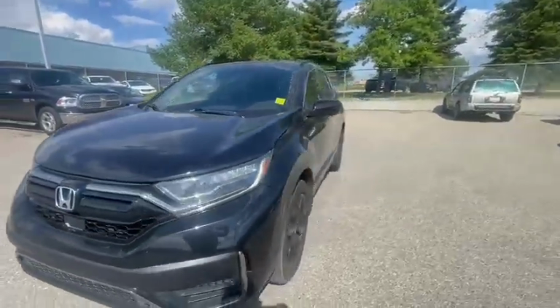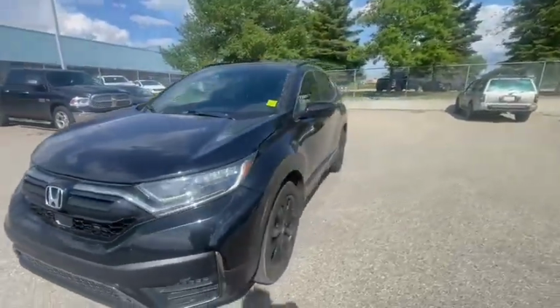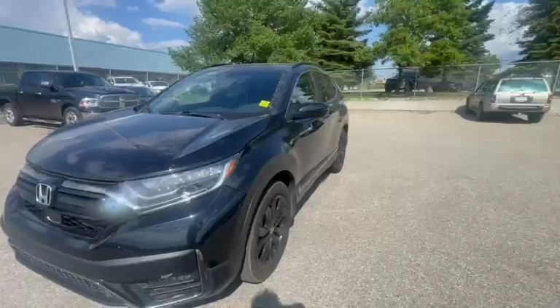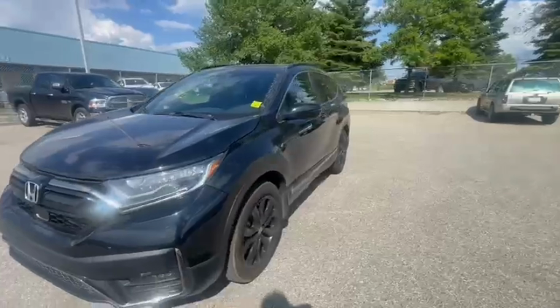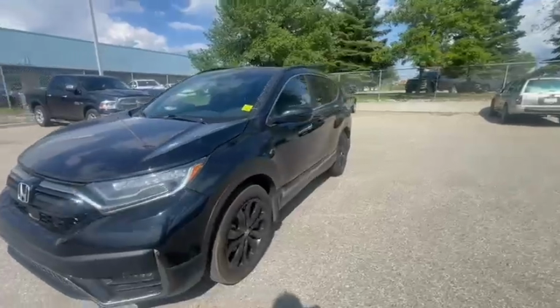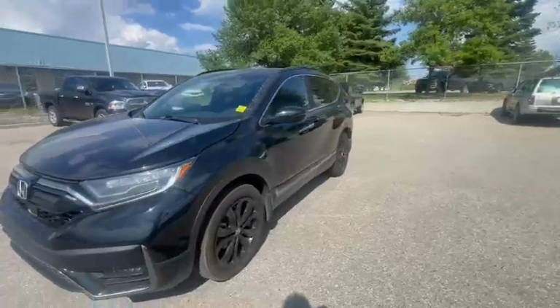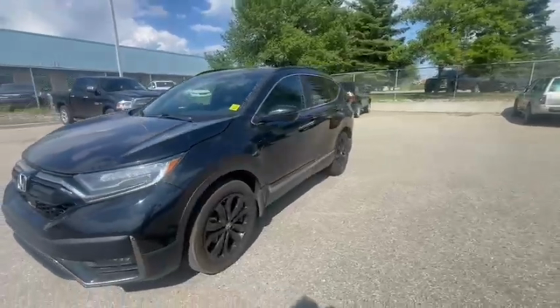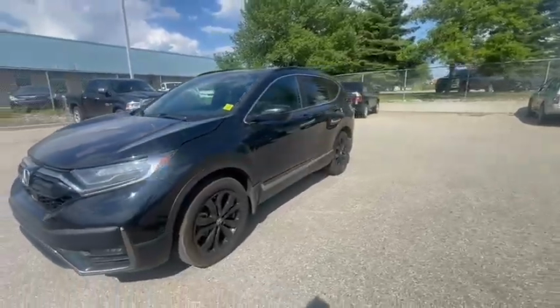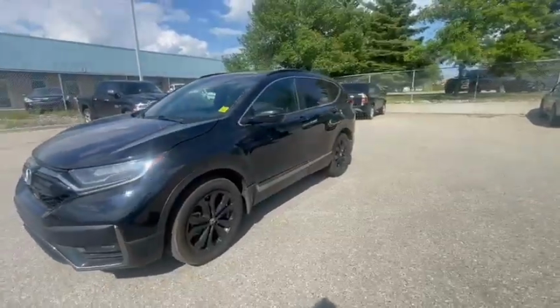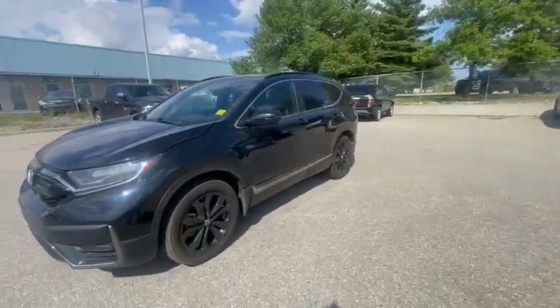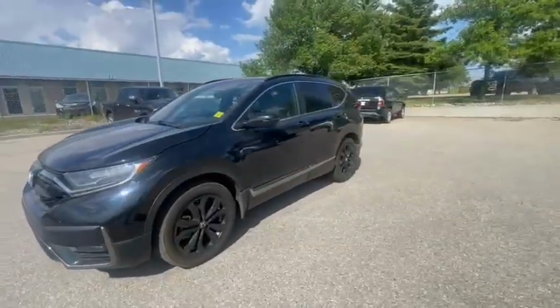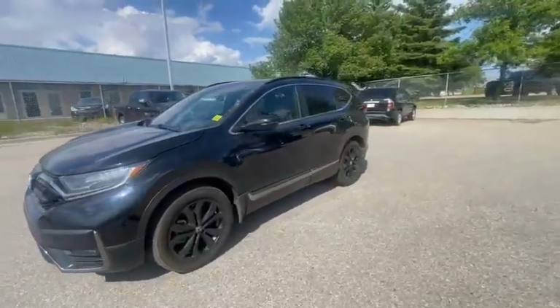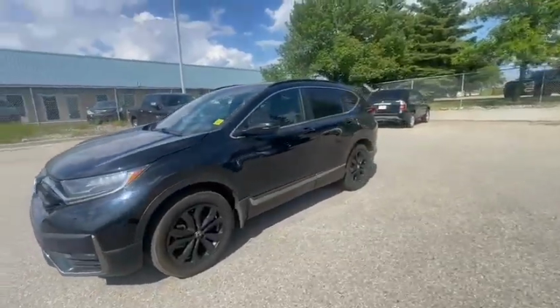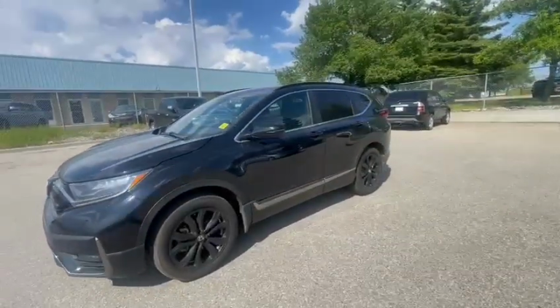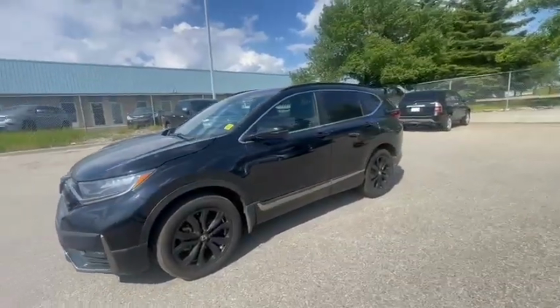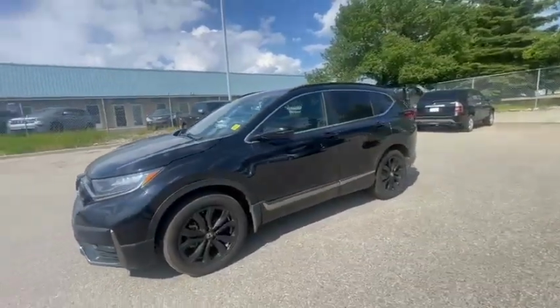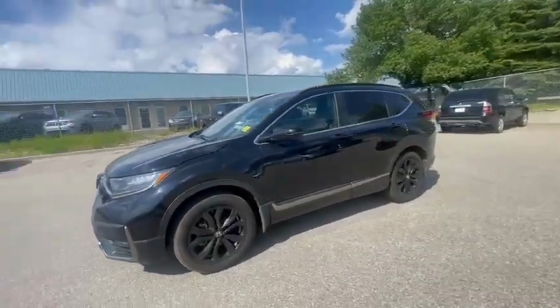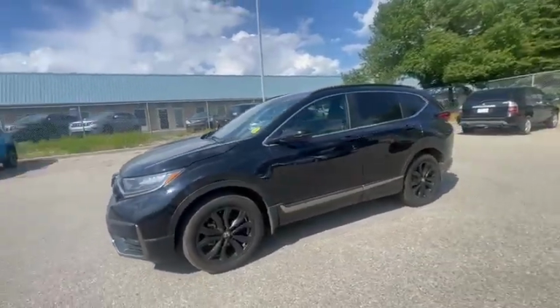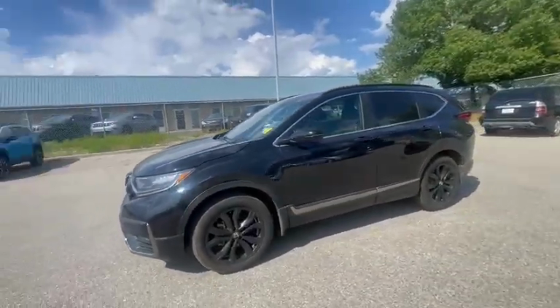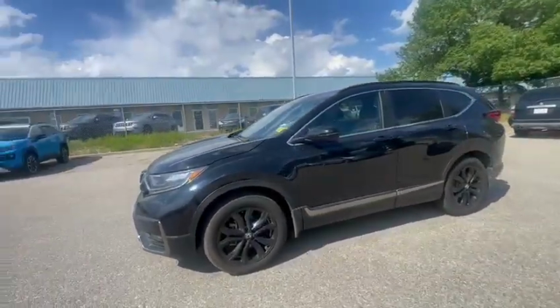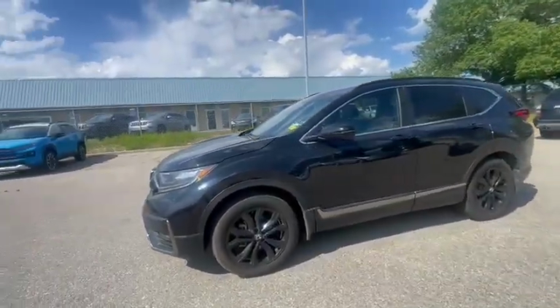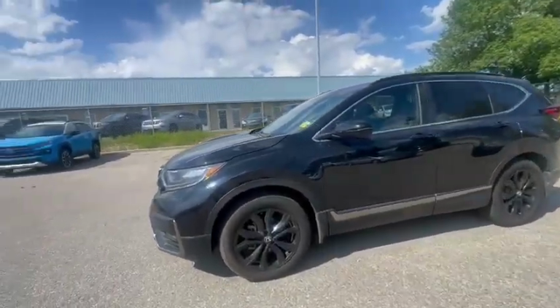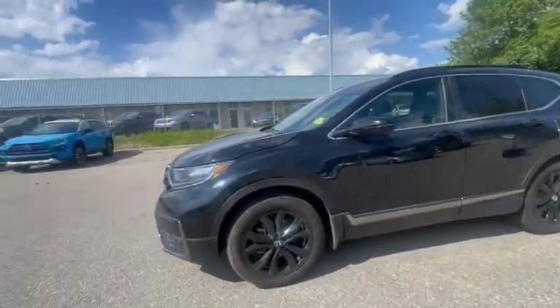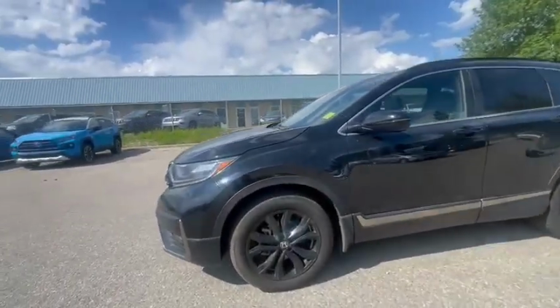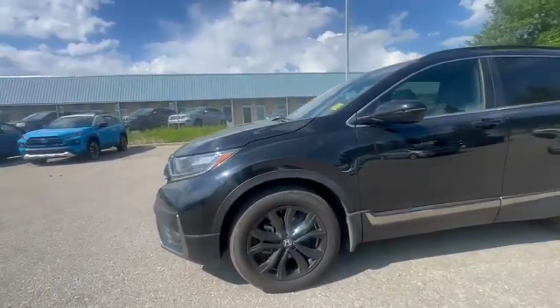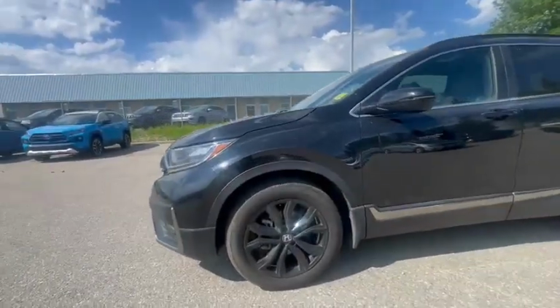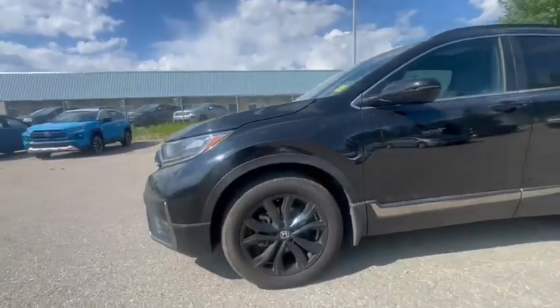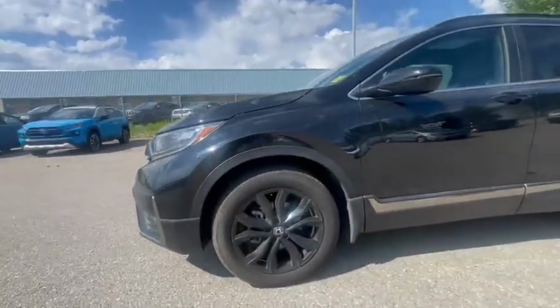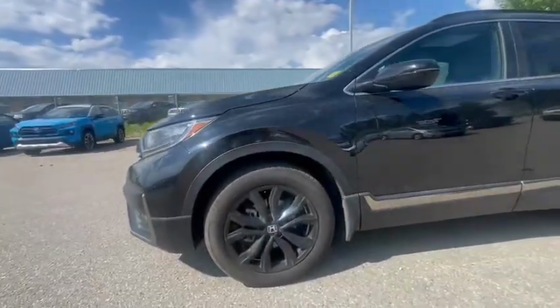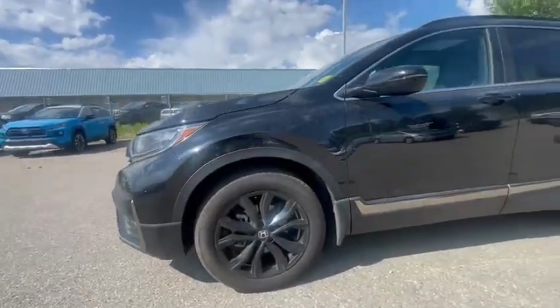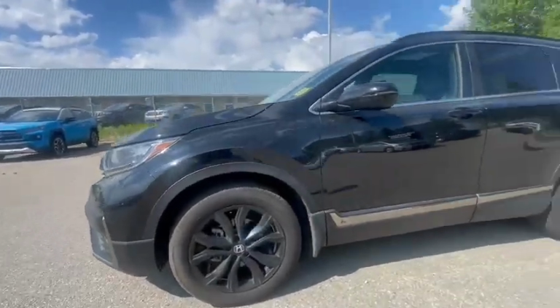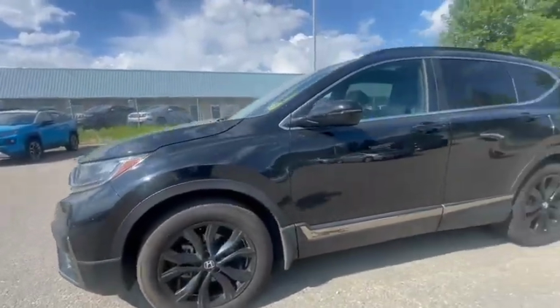Coming to the side, you've got a beautiful side profile with black rims, as this is the Black Edition.